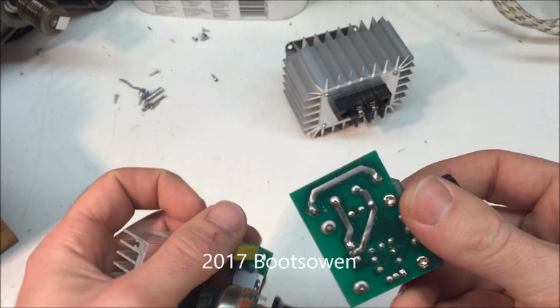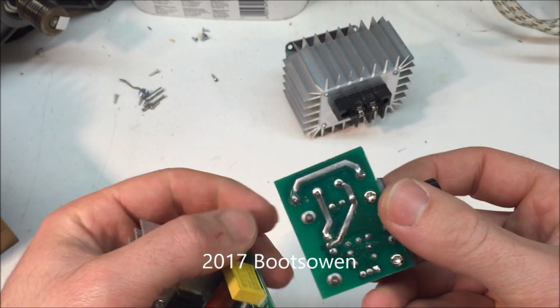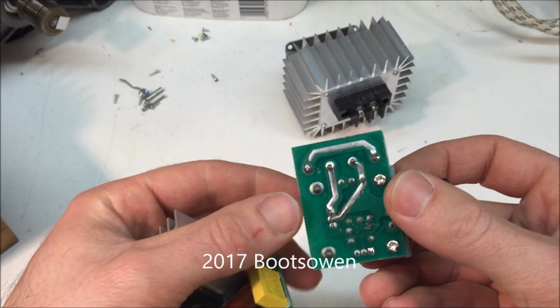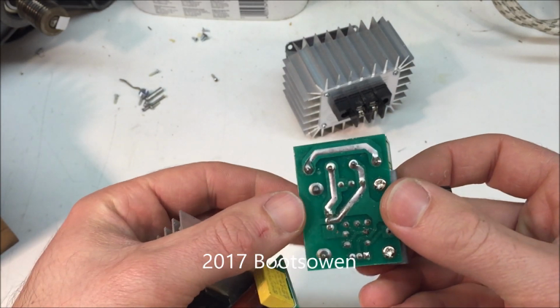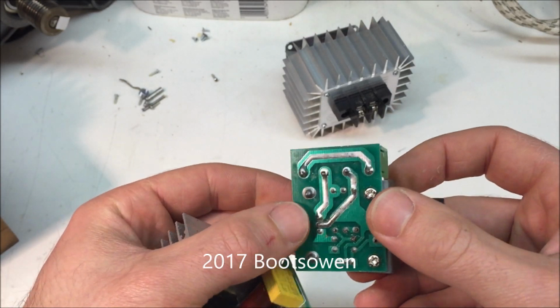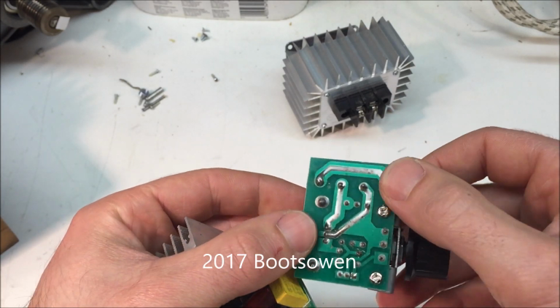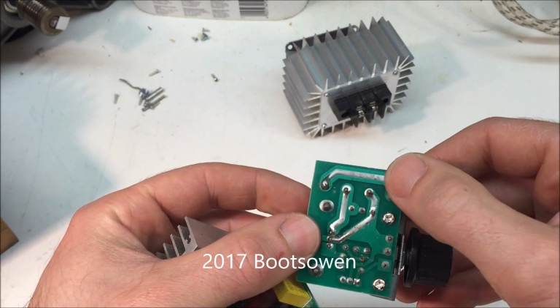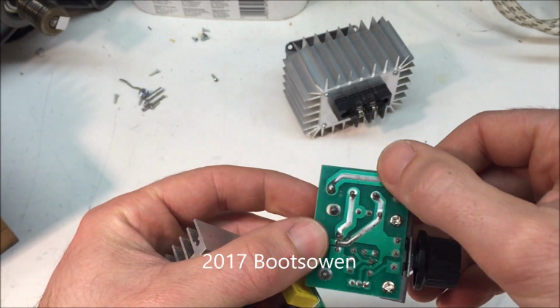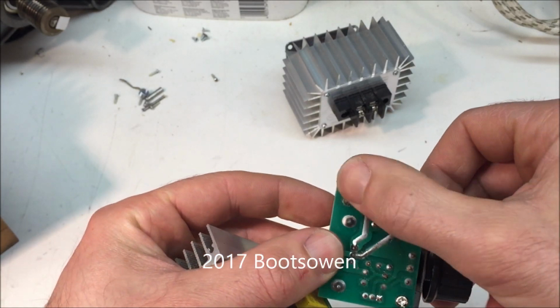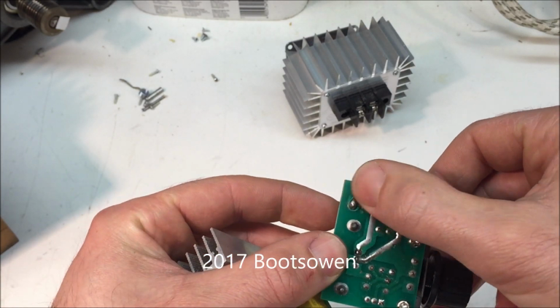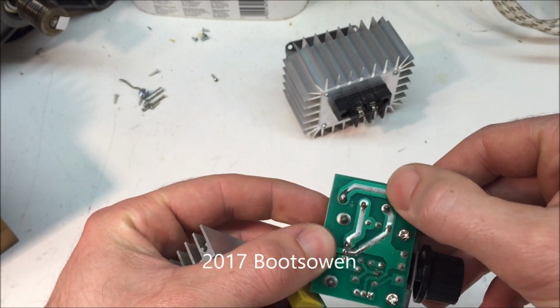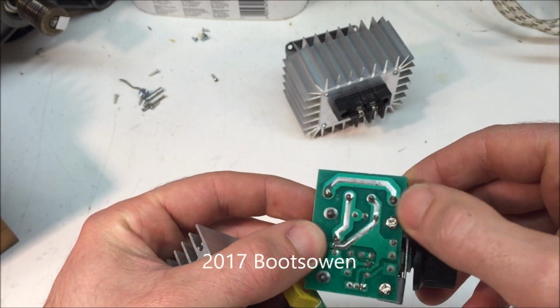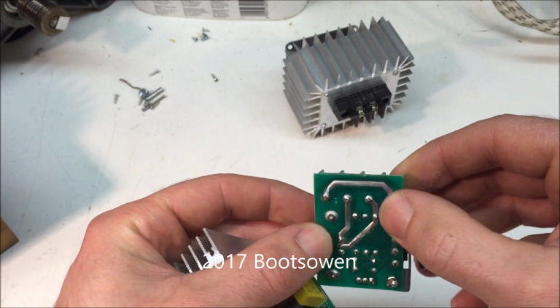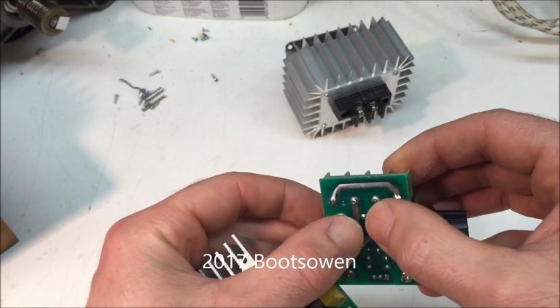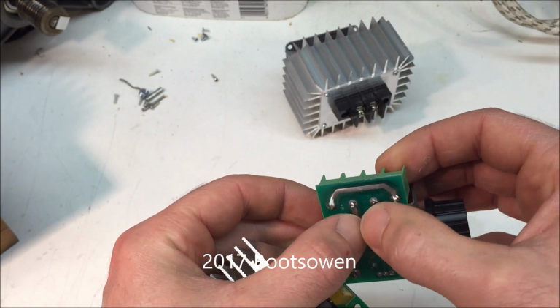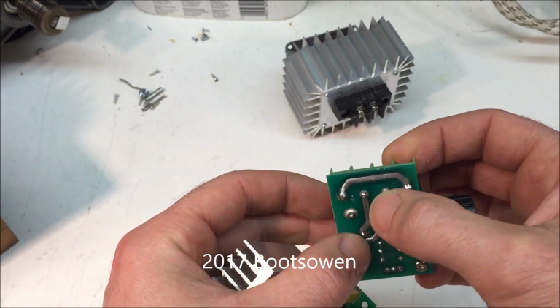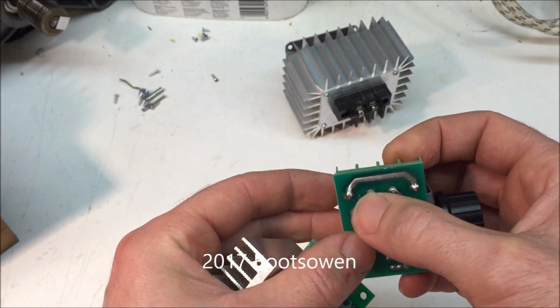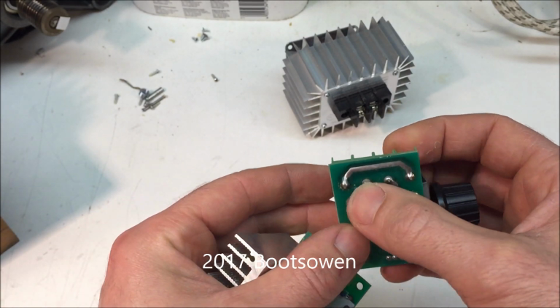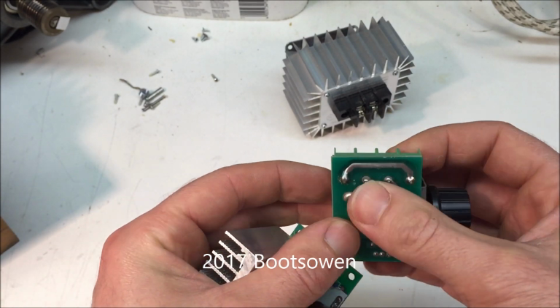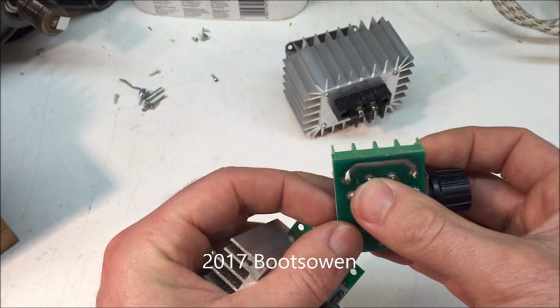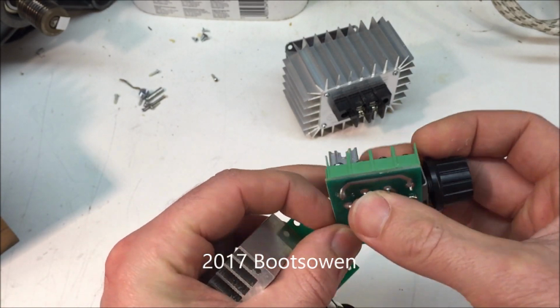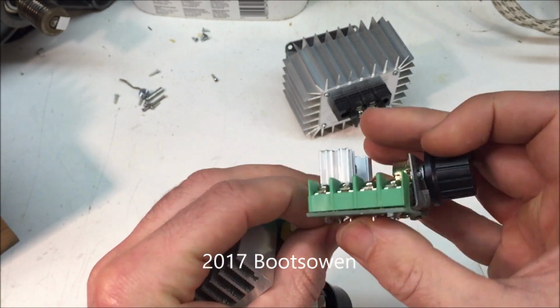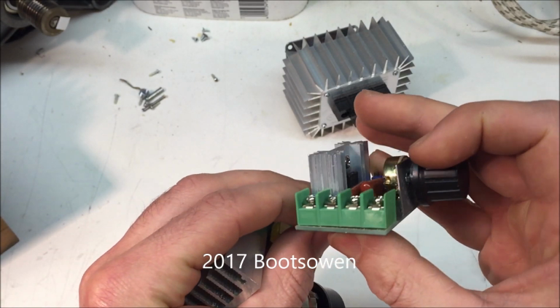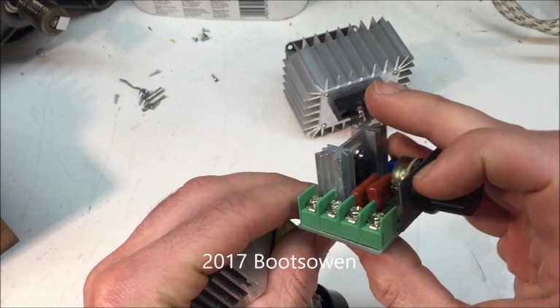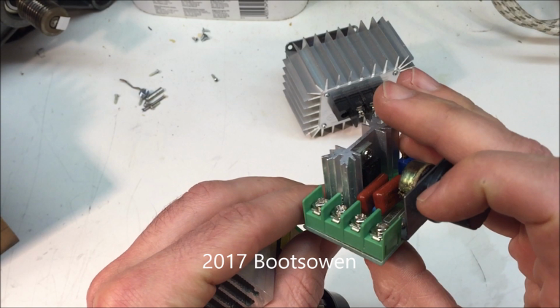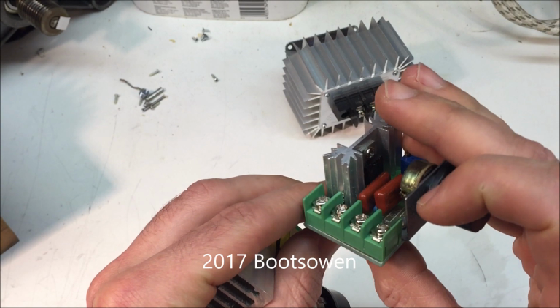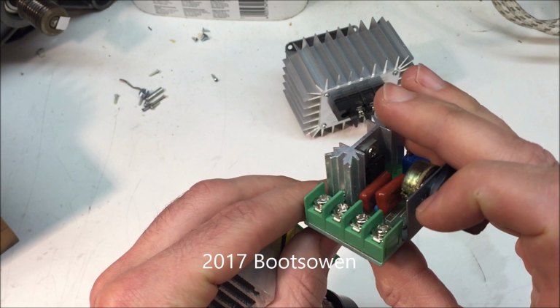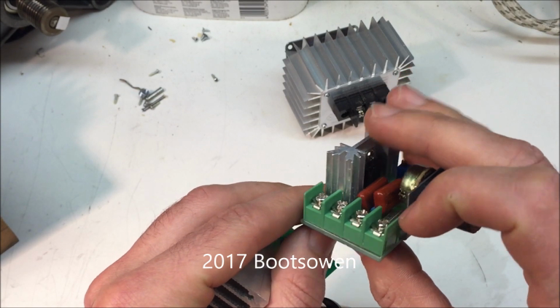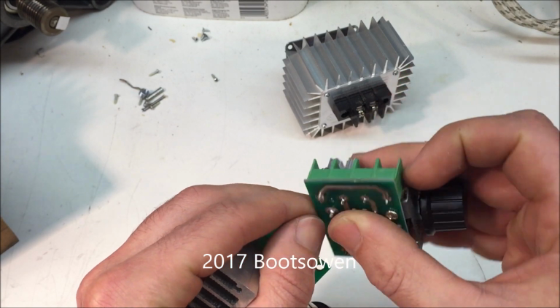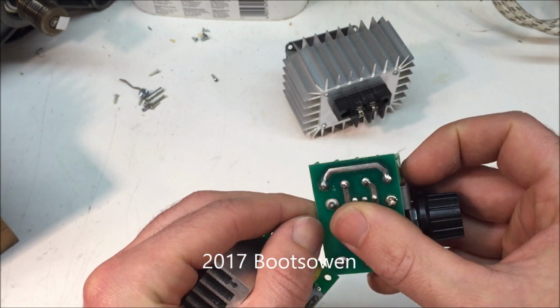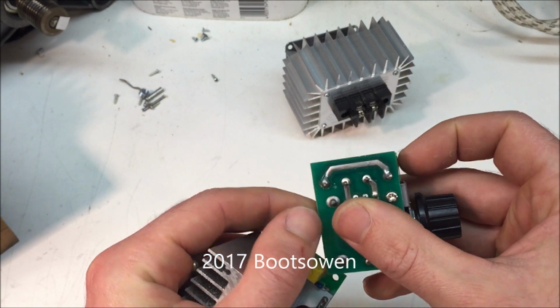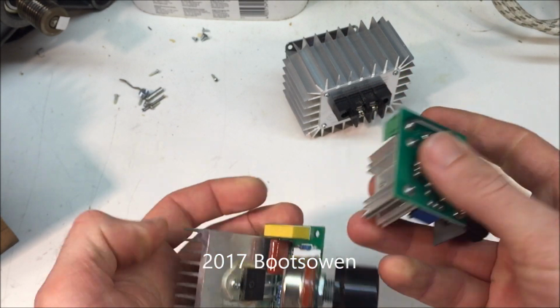Where this one saves a penny on solder and a screw is that it only does live in, live out — no neutral. You can see on this one the neutral doesn't touch anything, it just bridges straight across from one screw to the other.